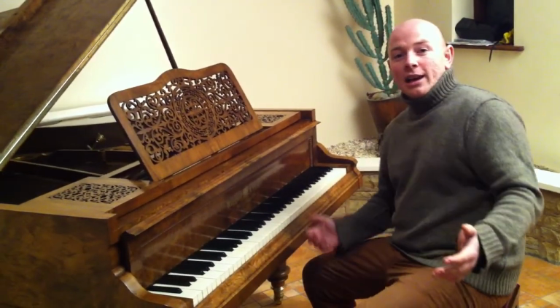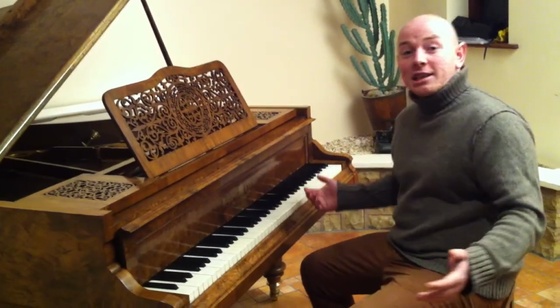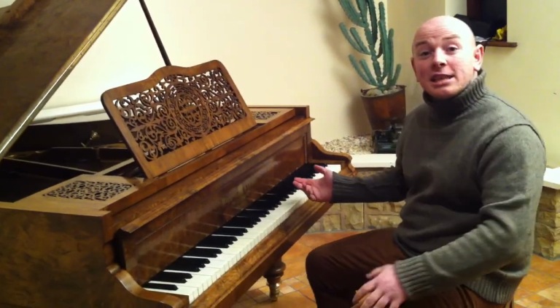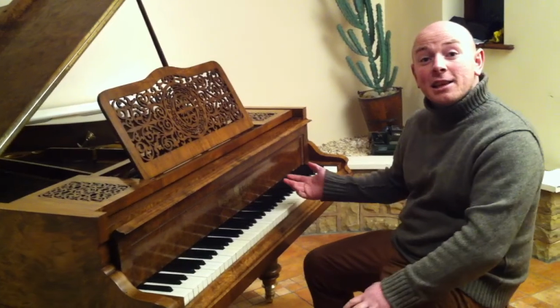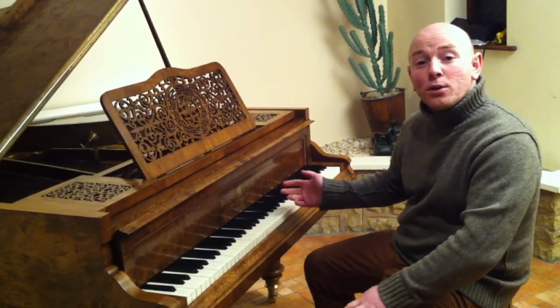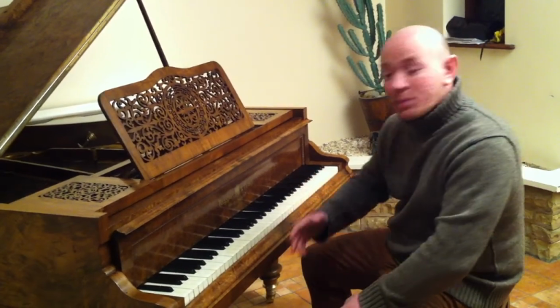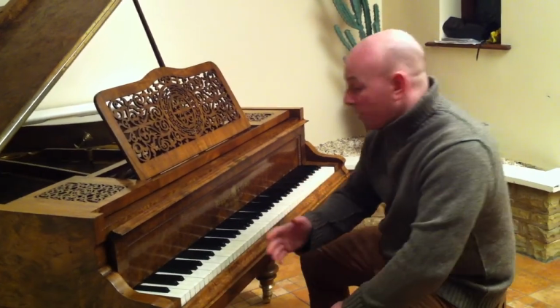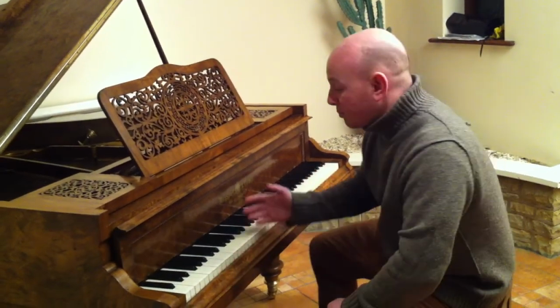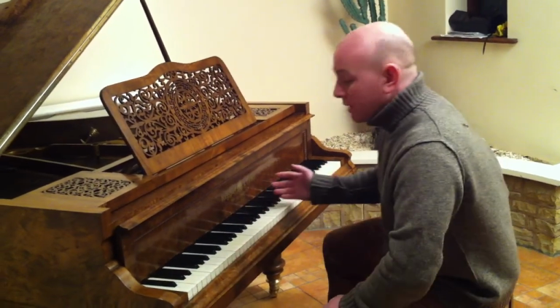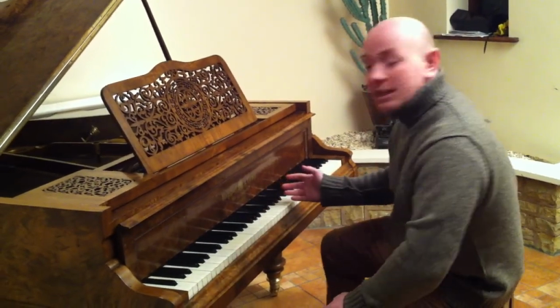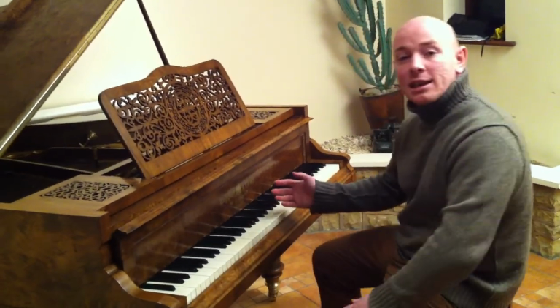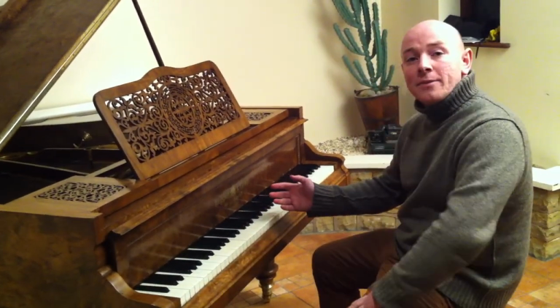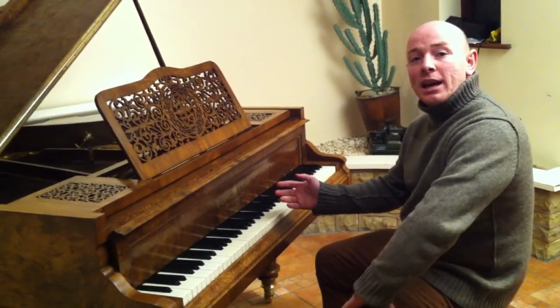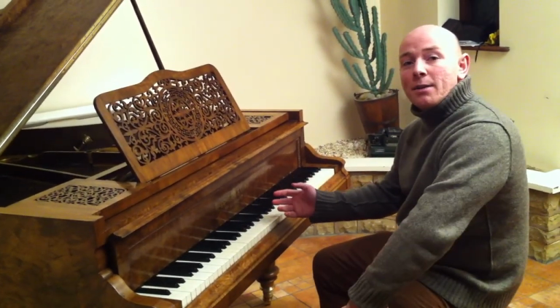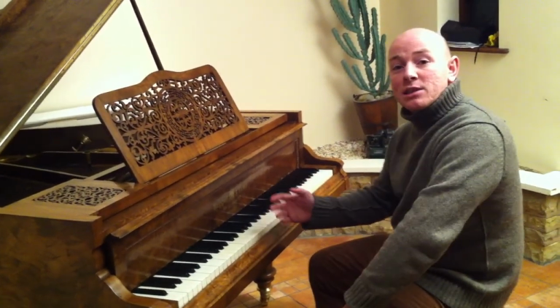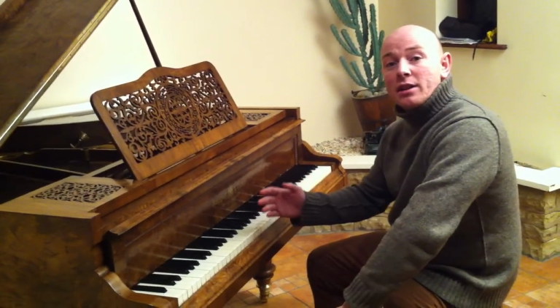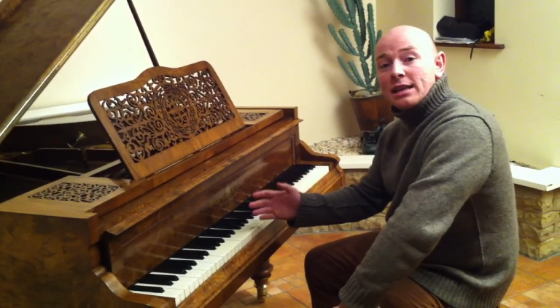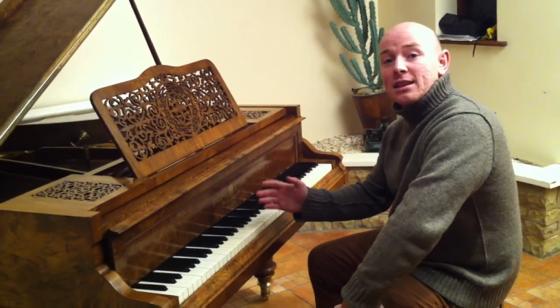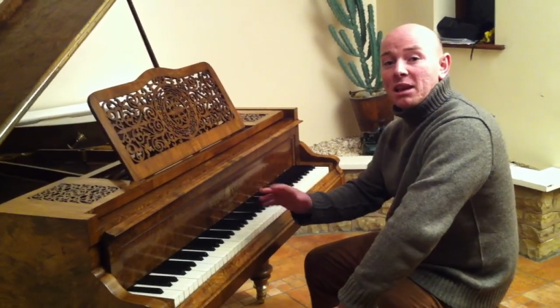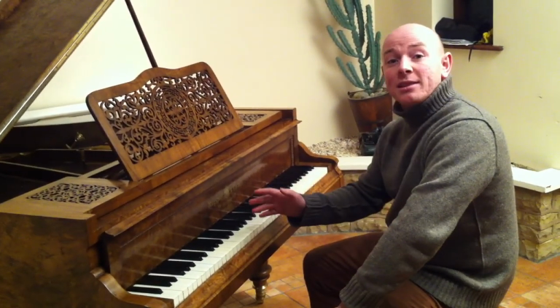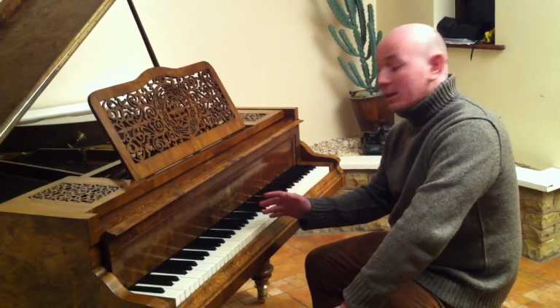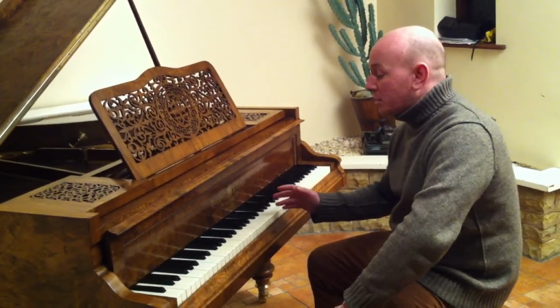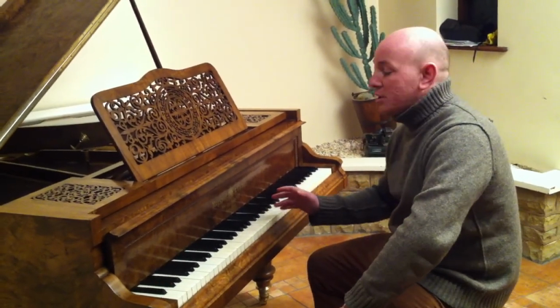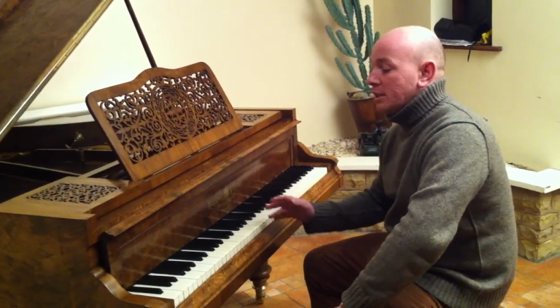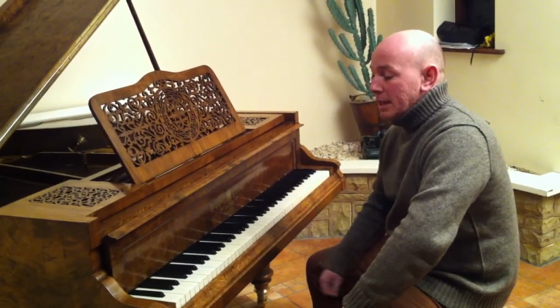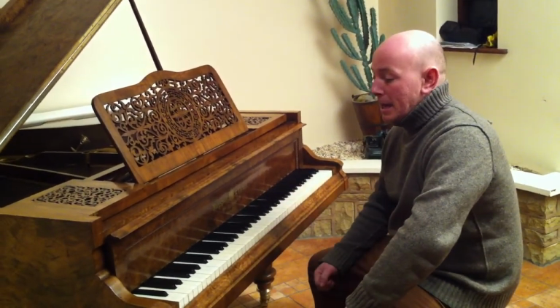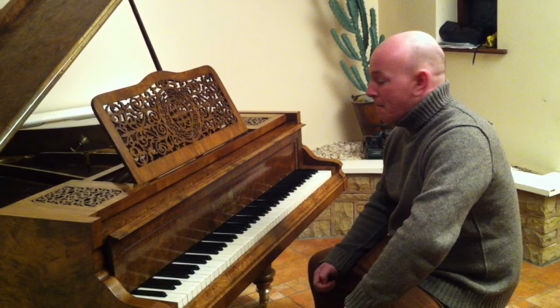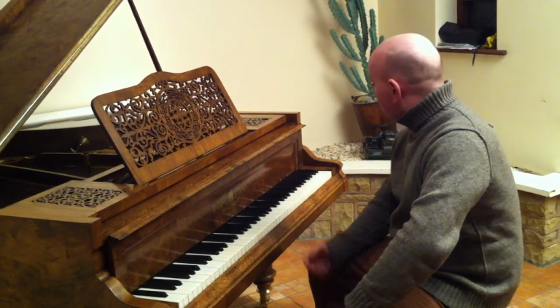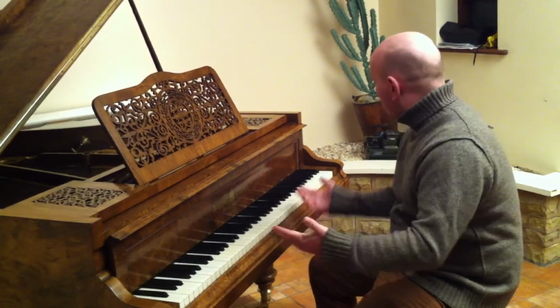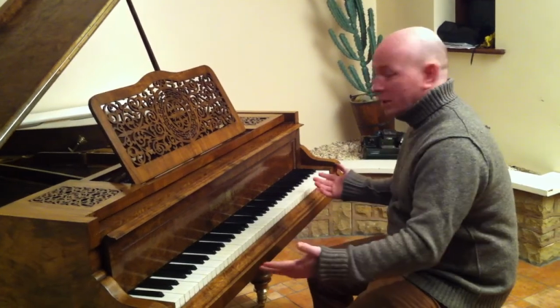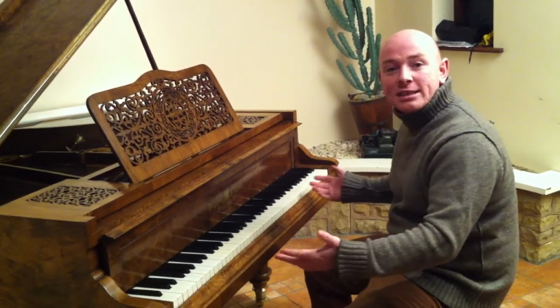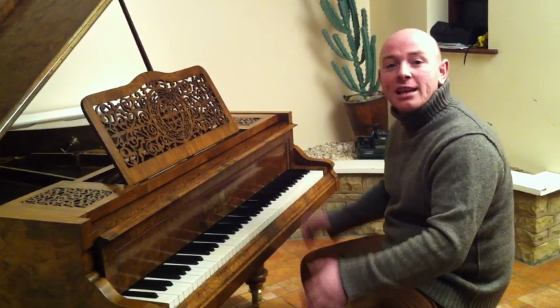As you can see here folks, the piano is playing nicely. It's got a nice light to medium touch — what more can I say.